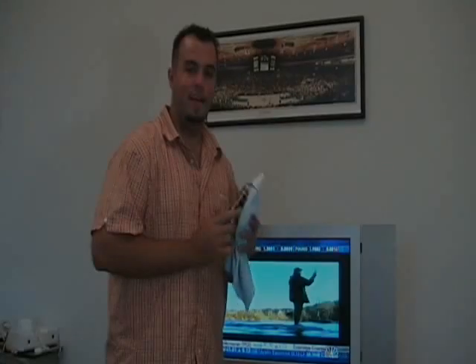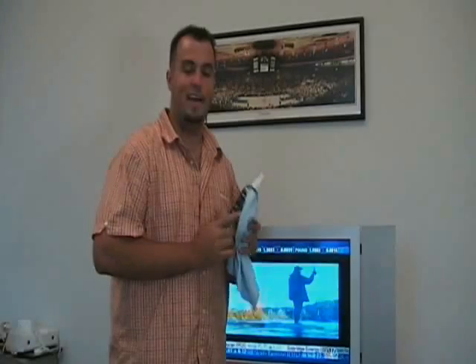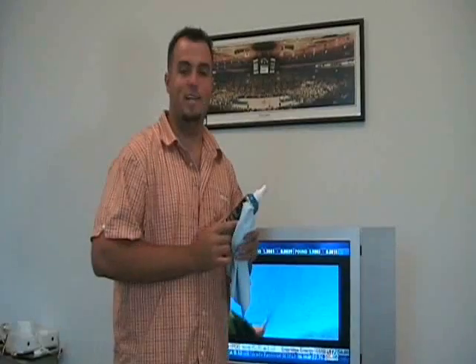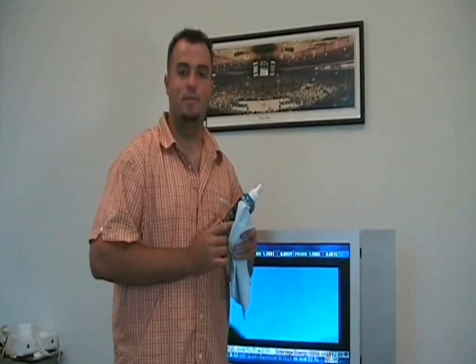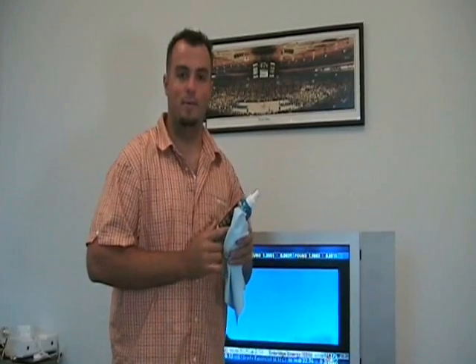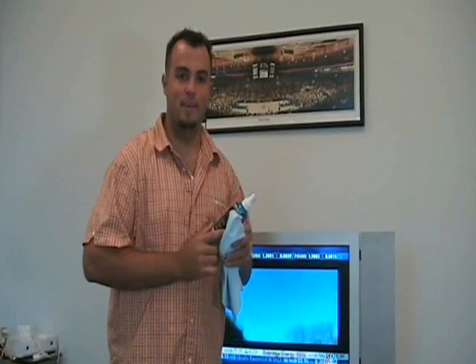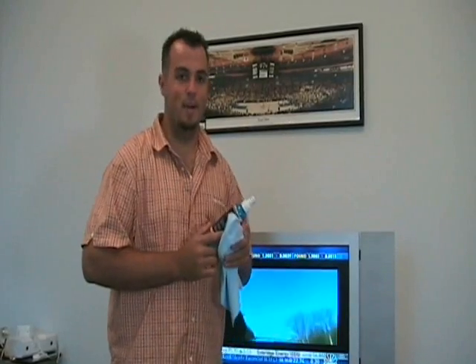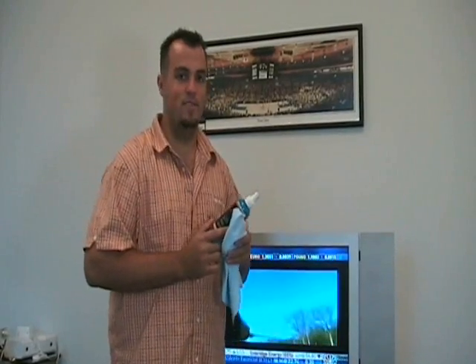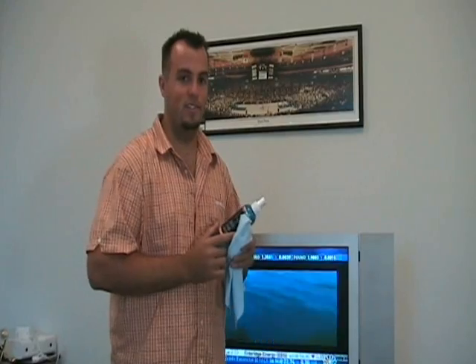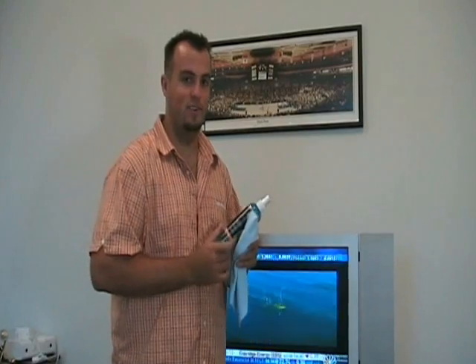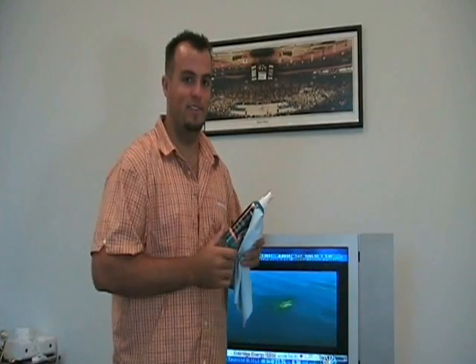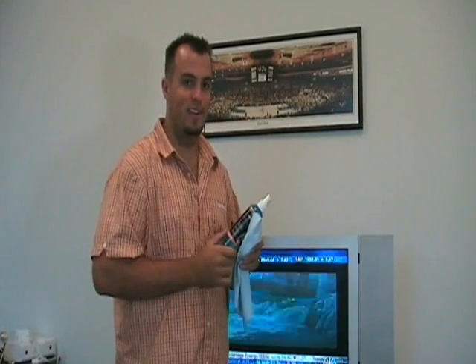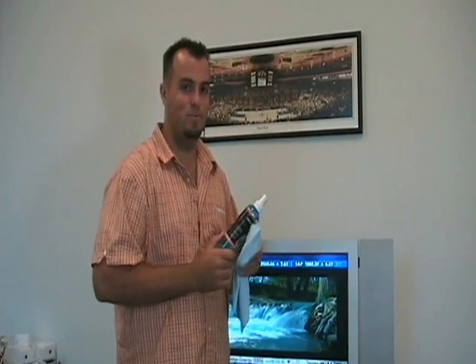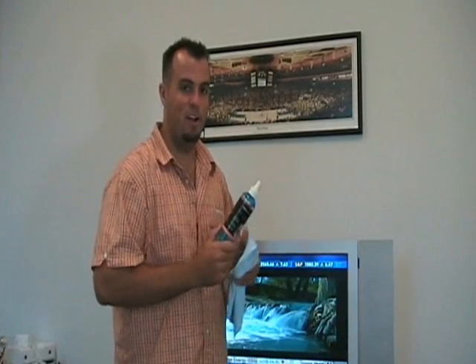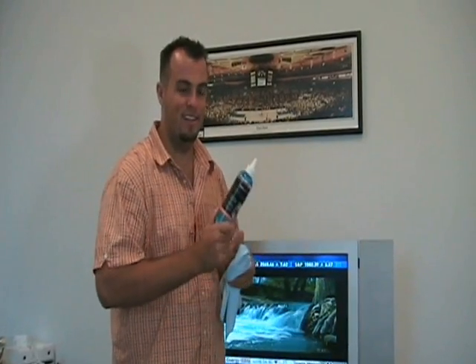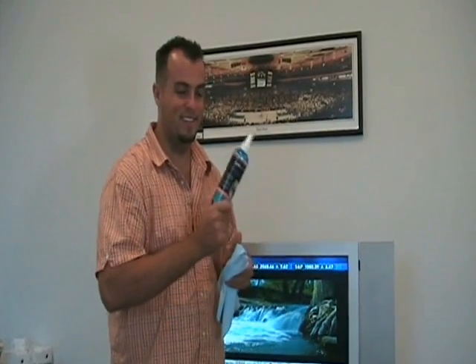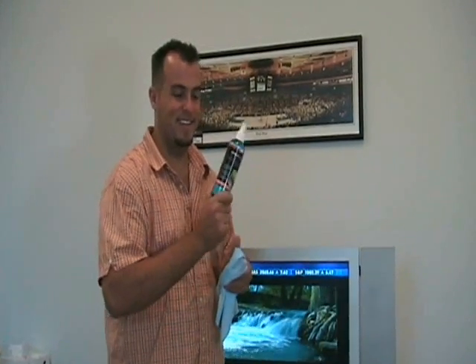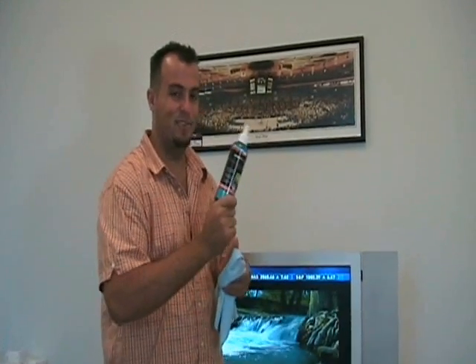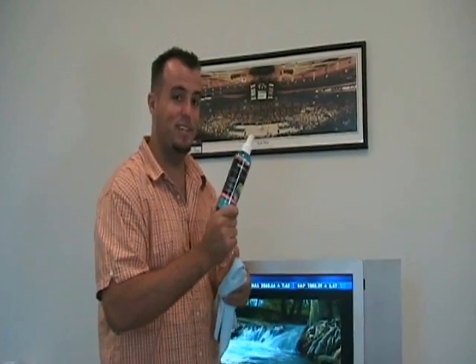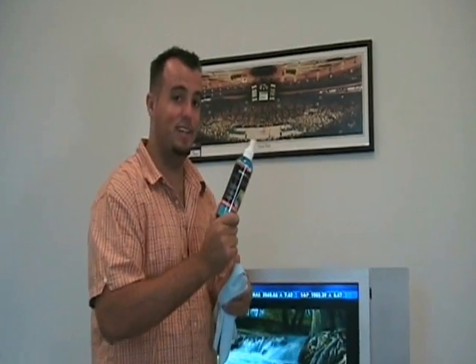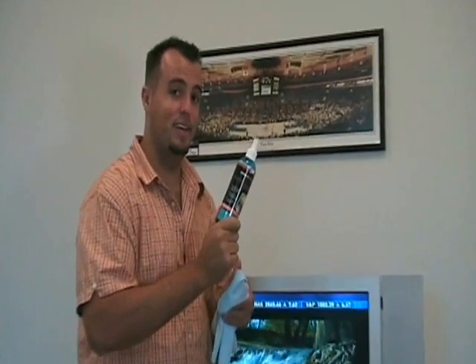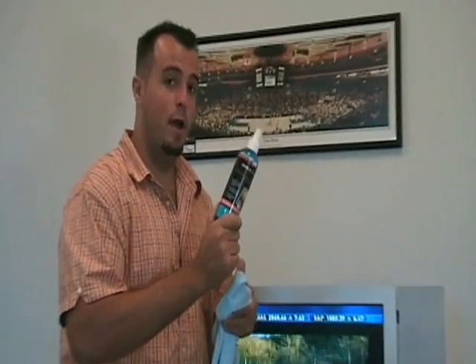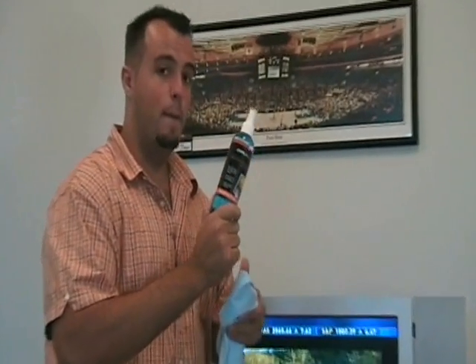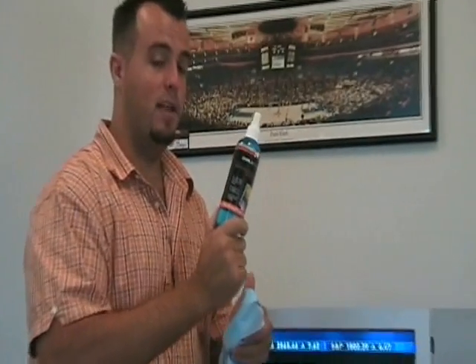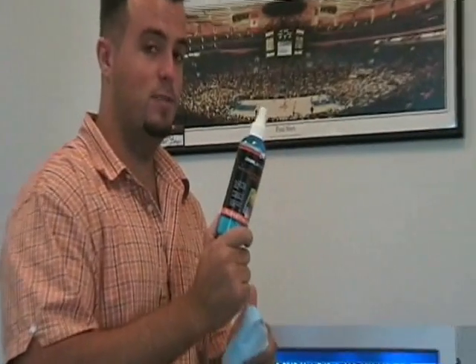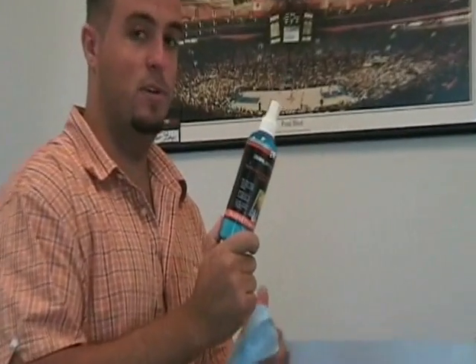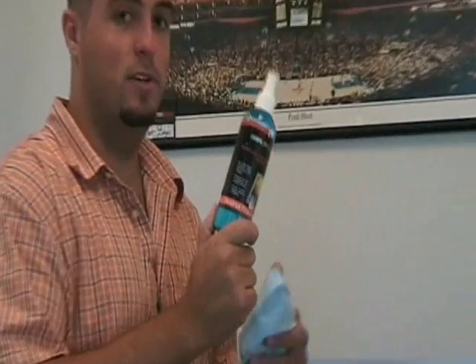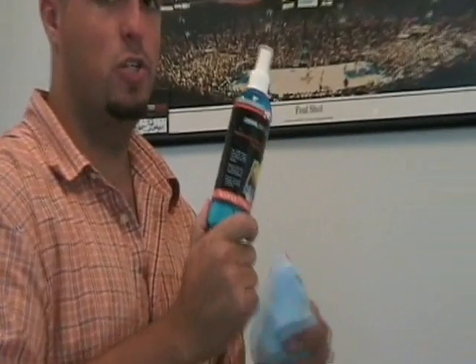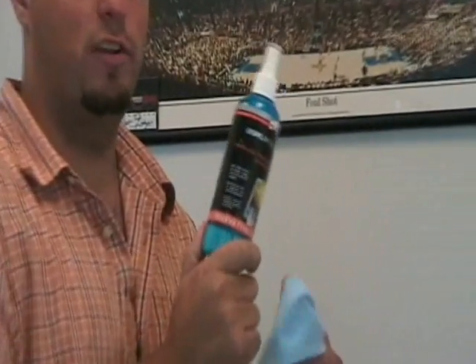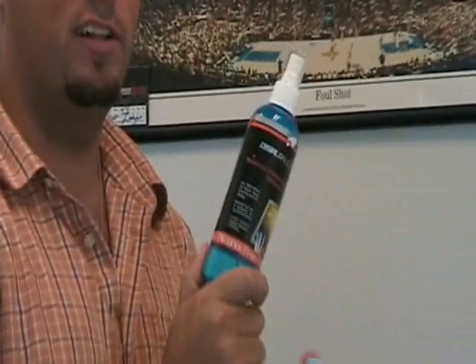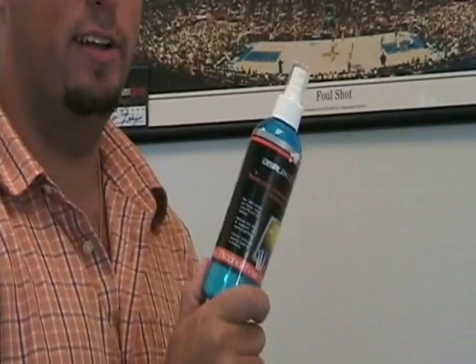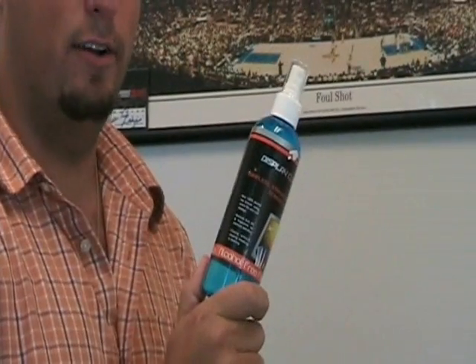Hey guys, what's up? Dan with Yuckster. Today's product is this LCD Plasma Screen Cleaner.